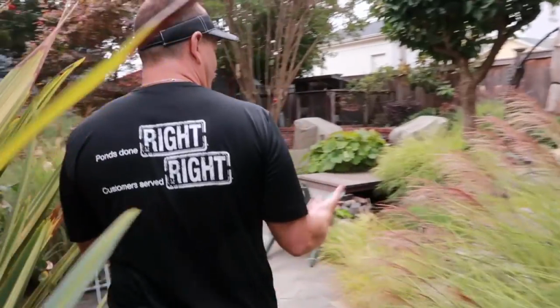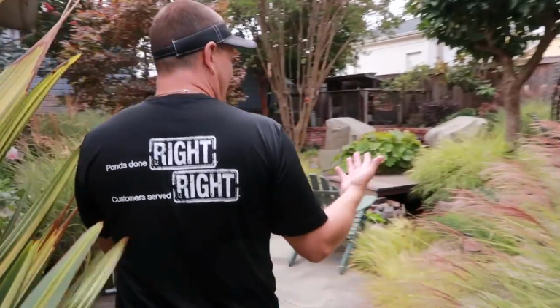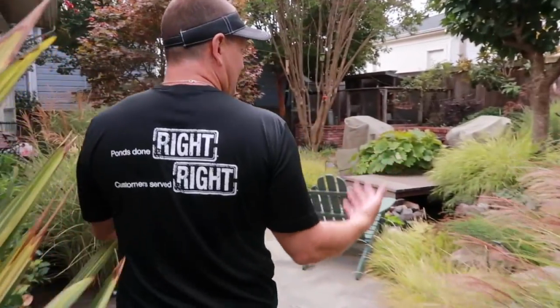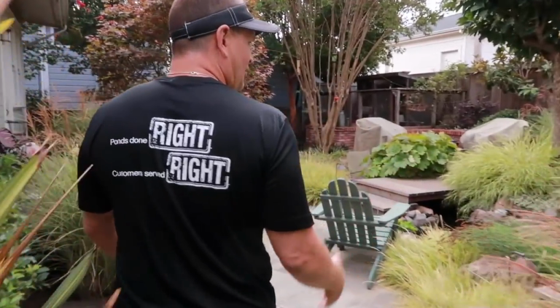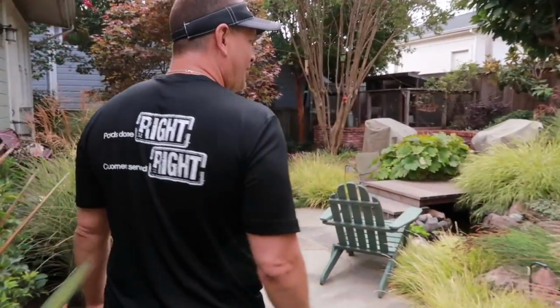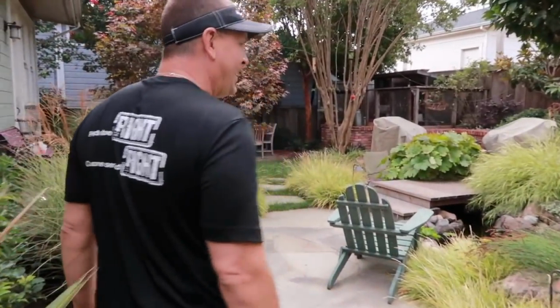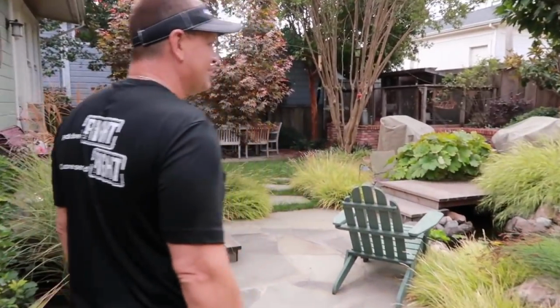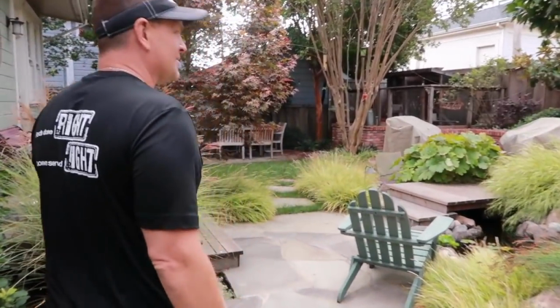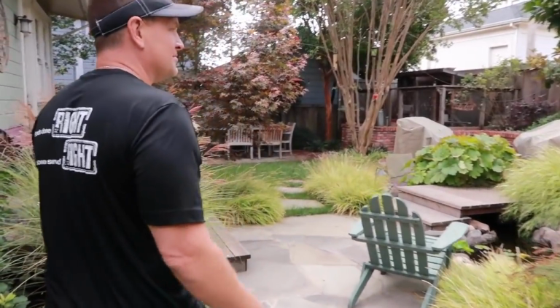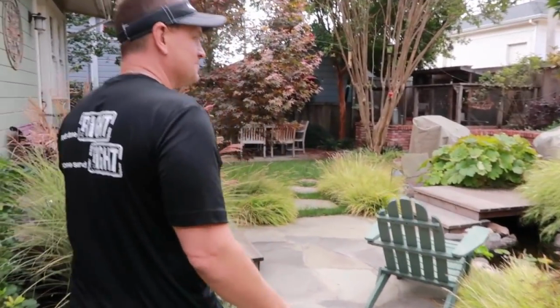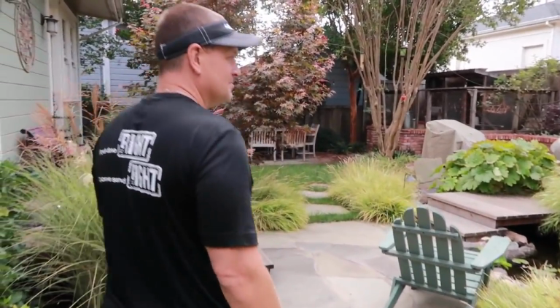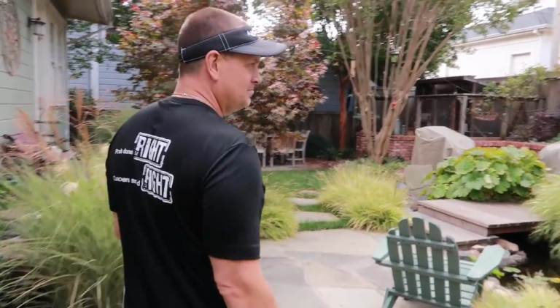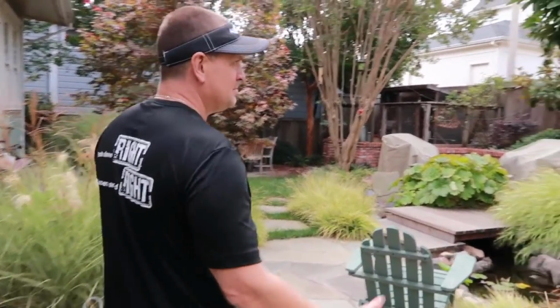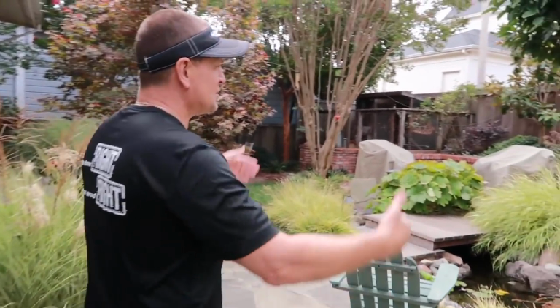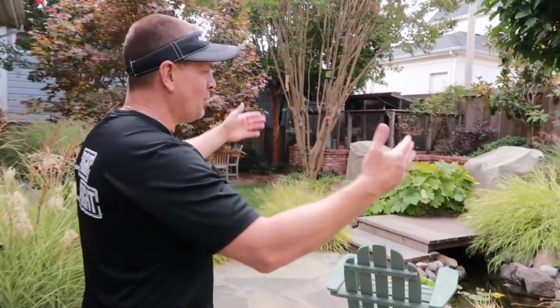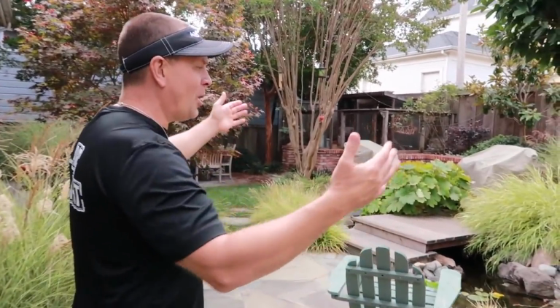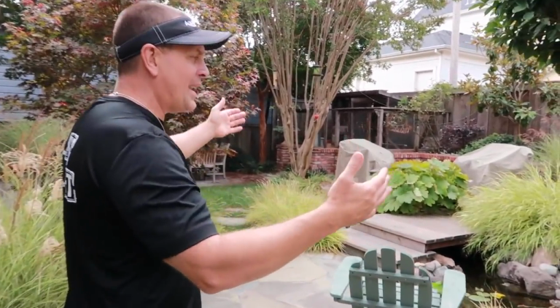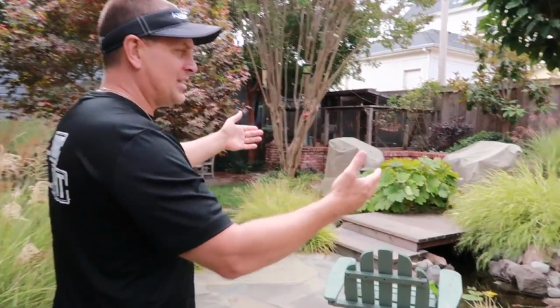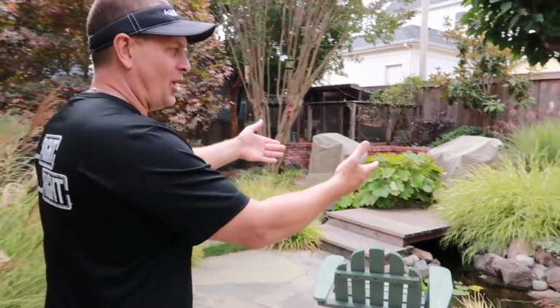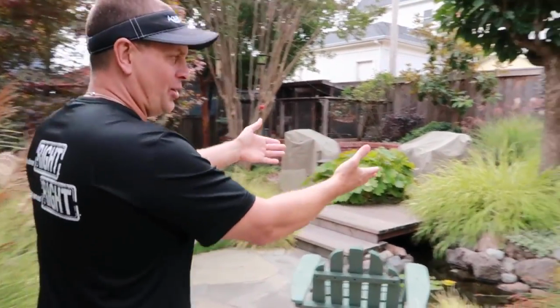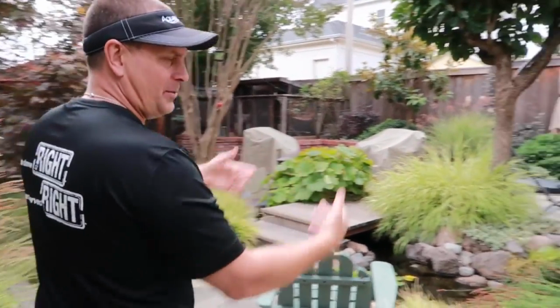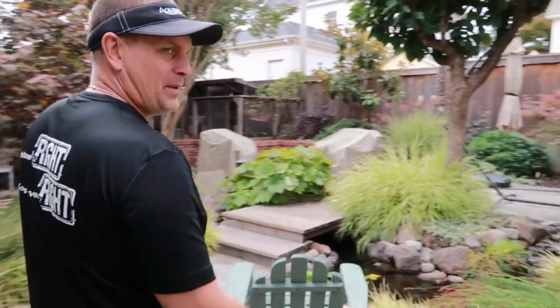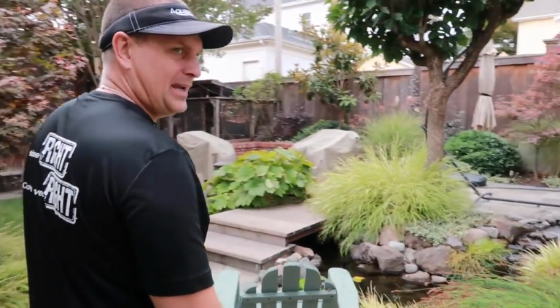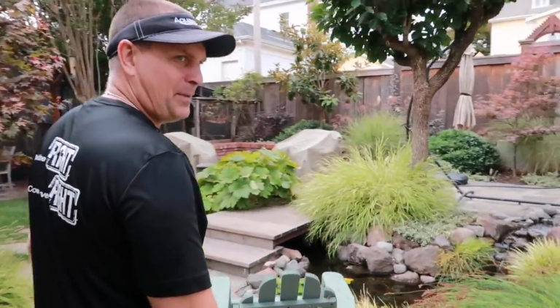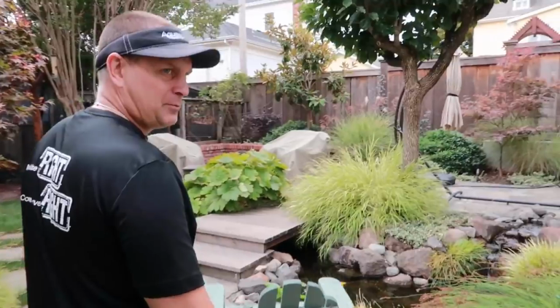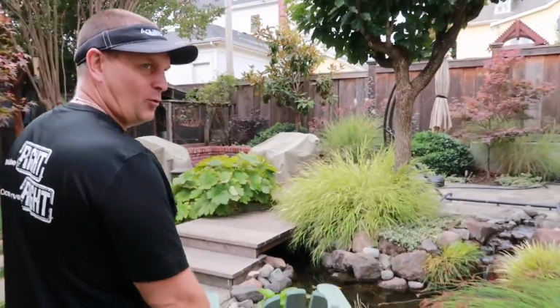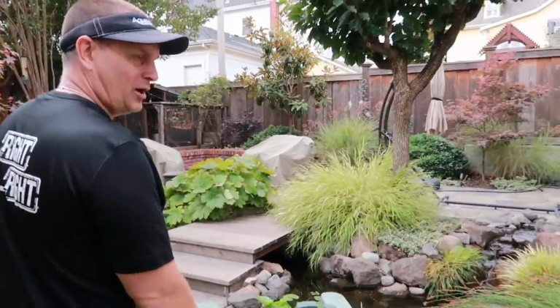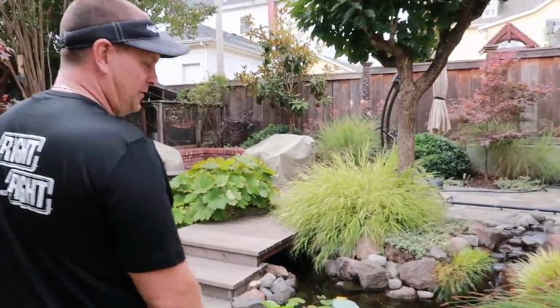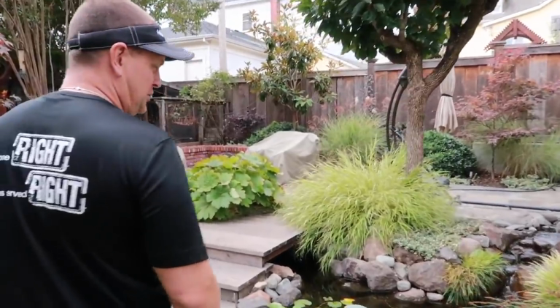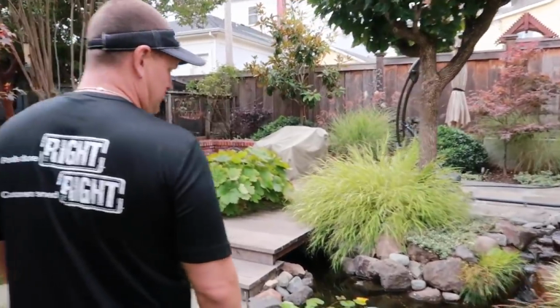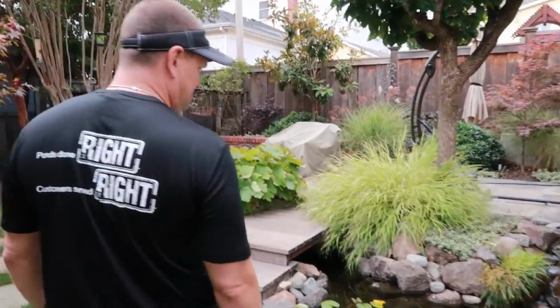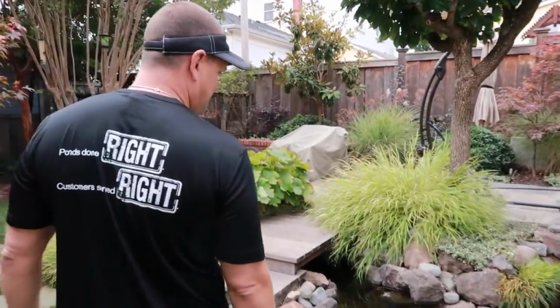Oh yeah, so nice. Small backyard, big impact with the water feature. Definitely.